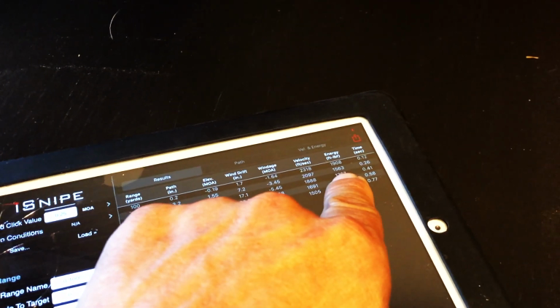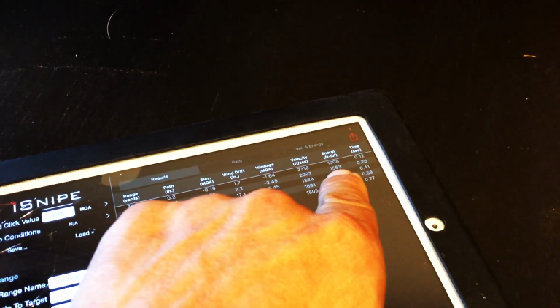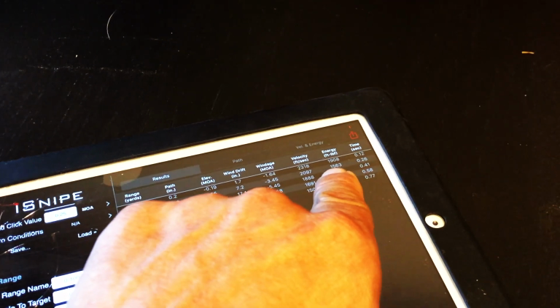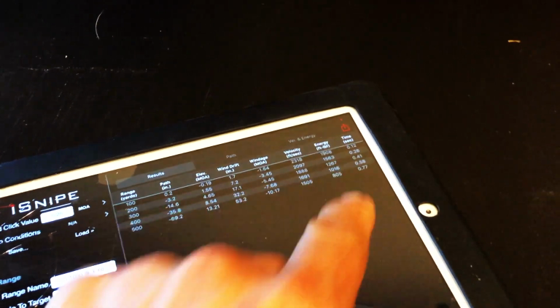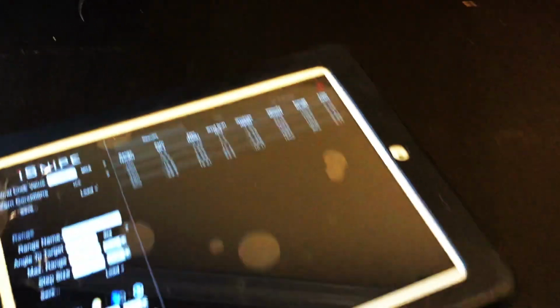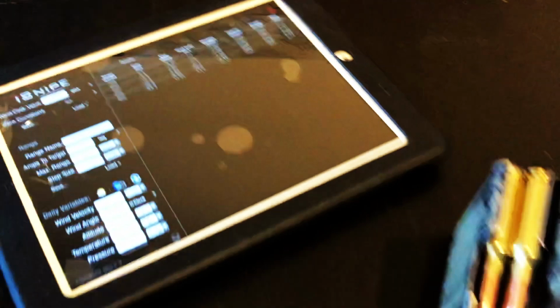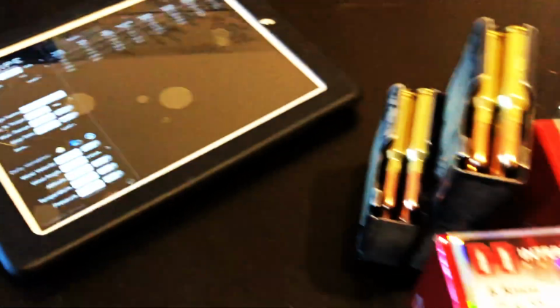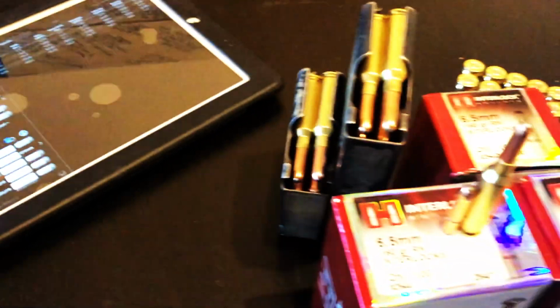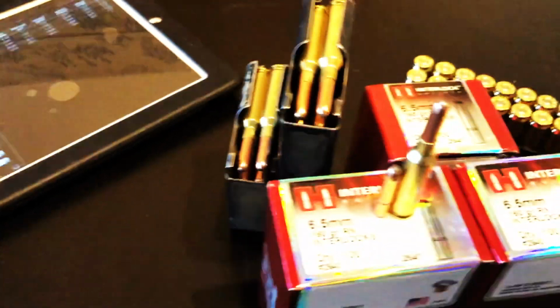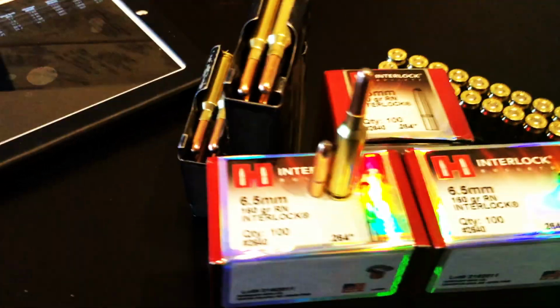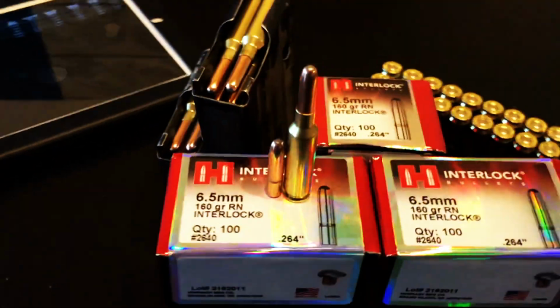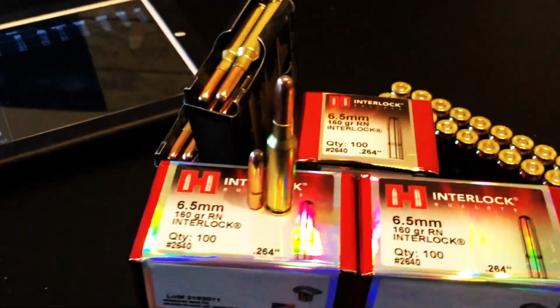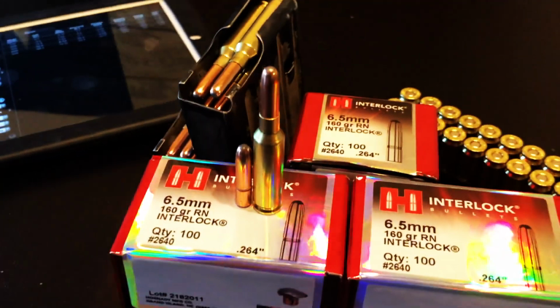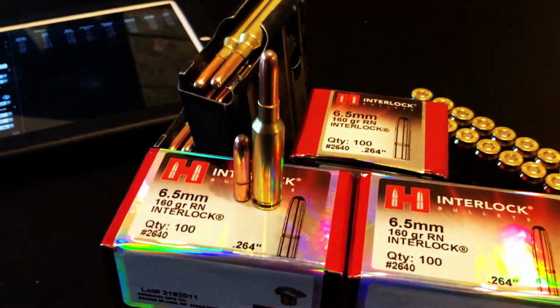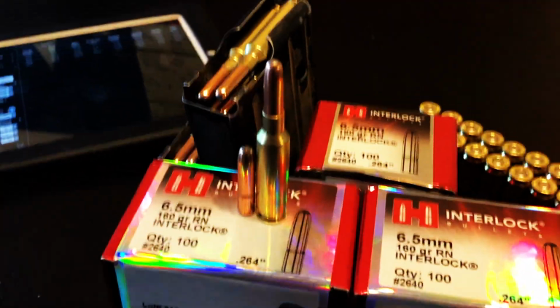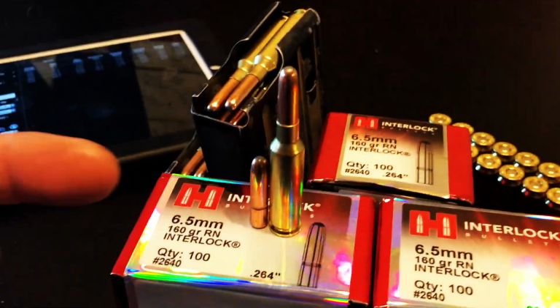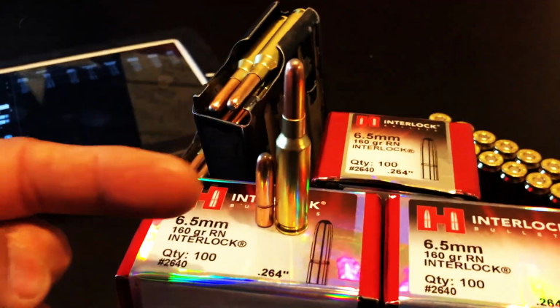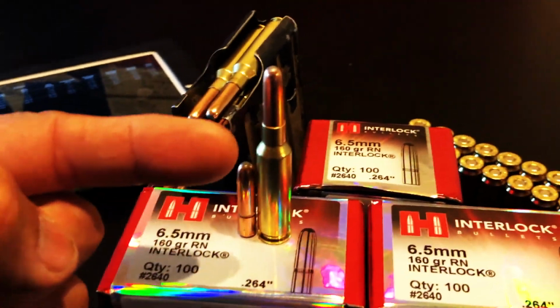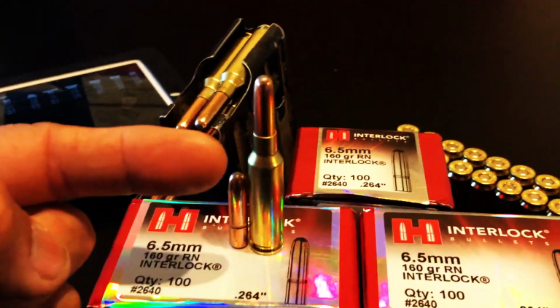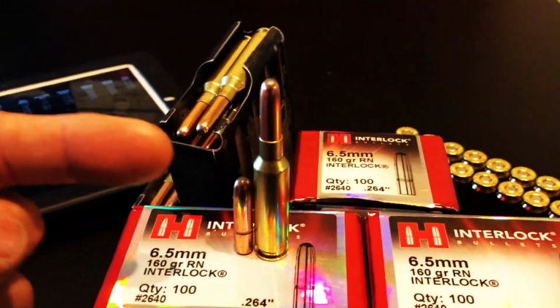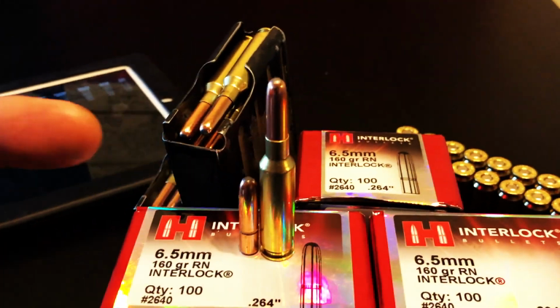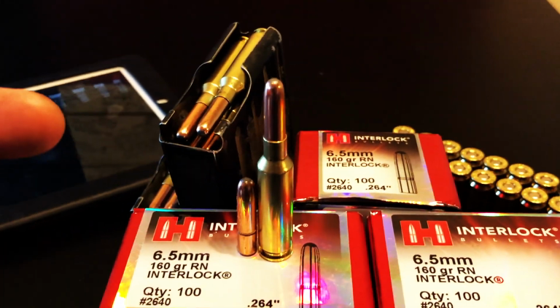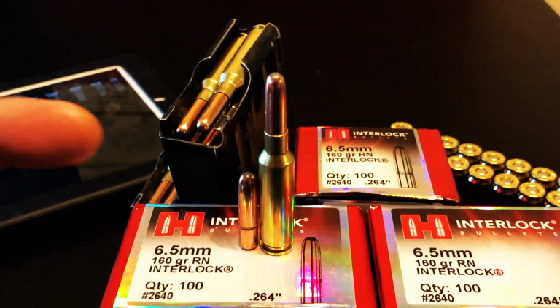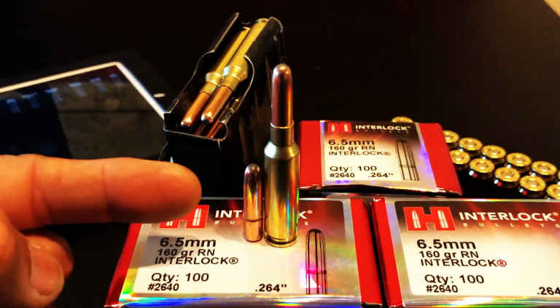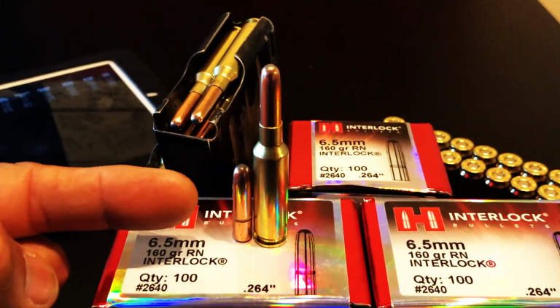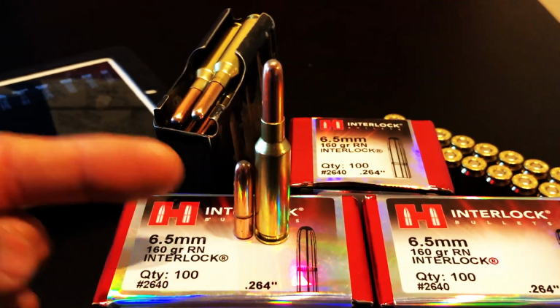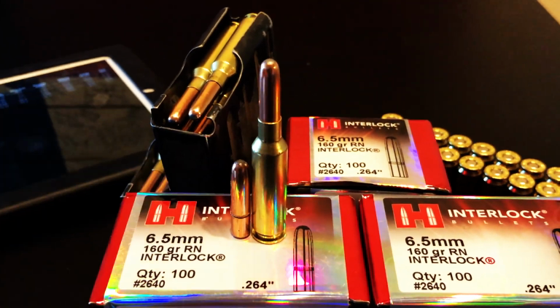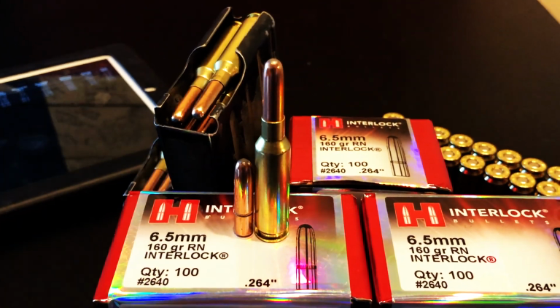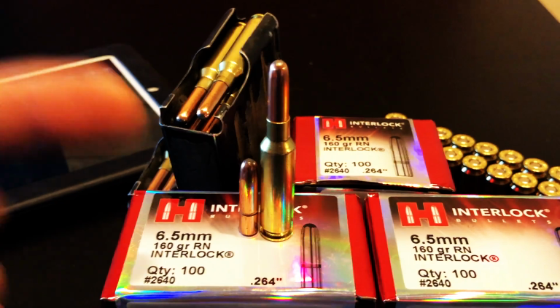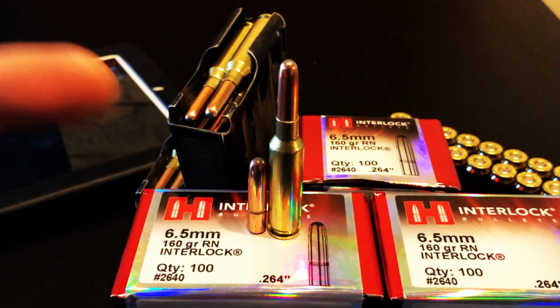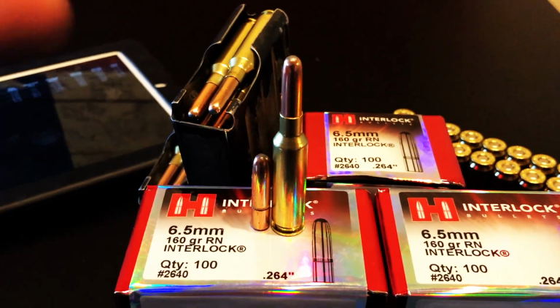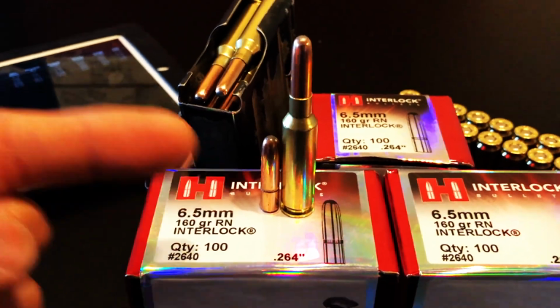So if you want to know how these bullets perform, watch what I've done to coyotes and hogs in the past six months.